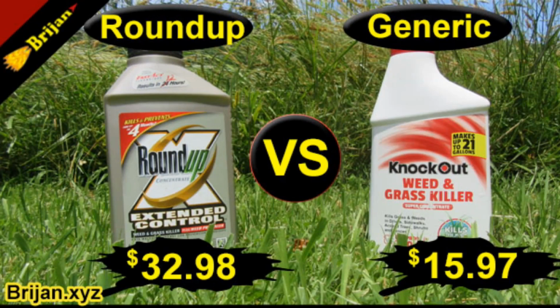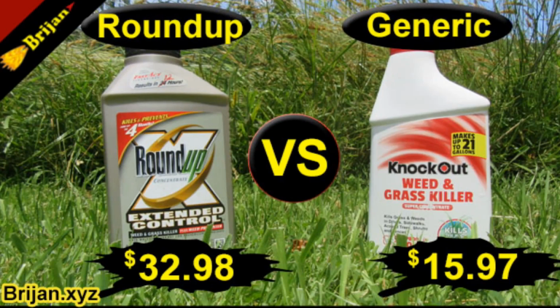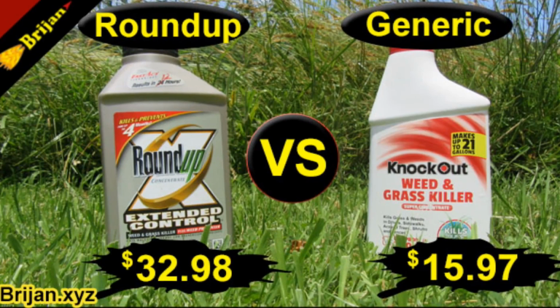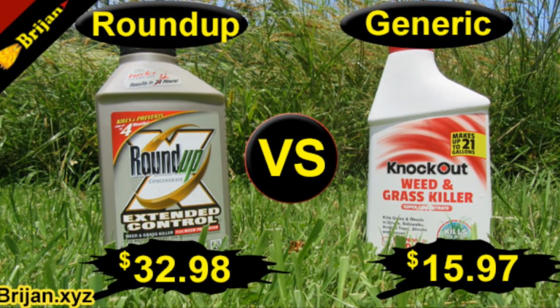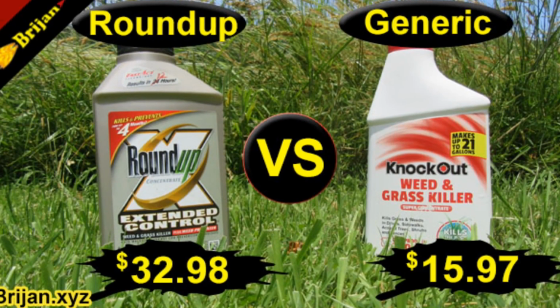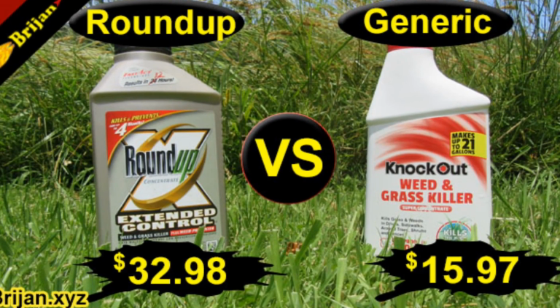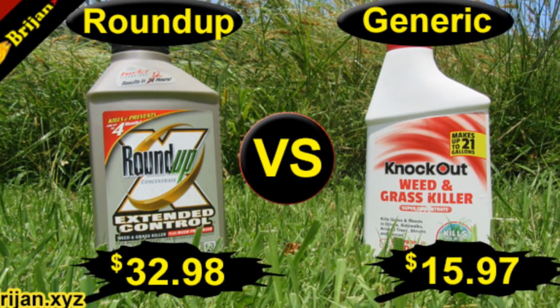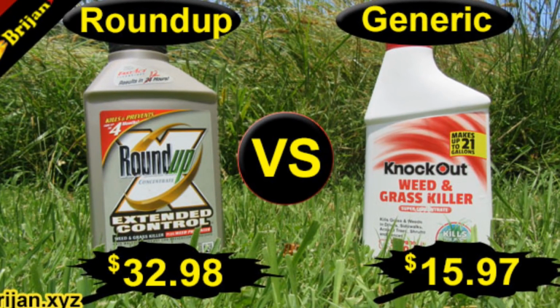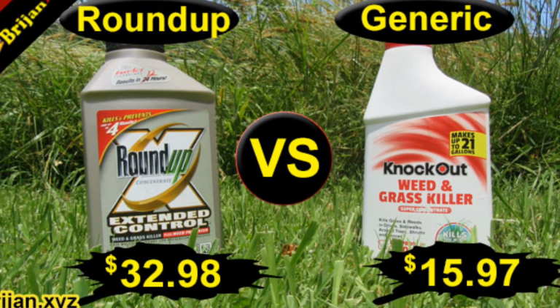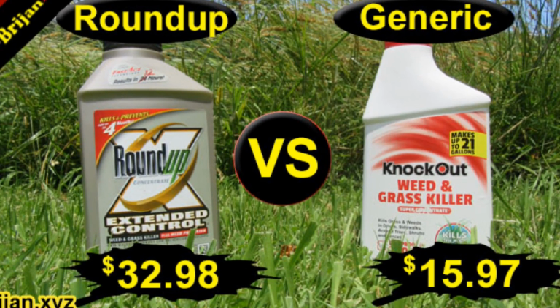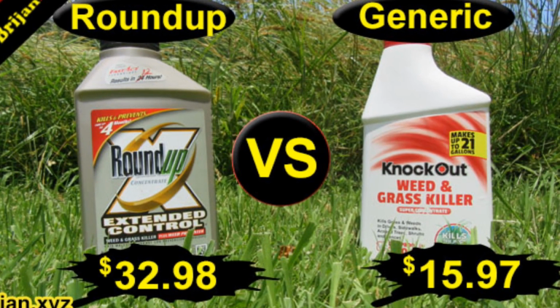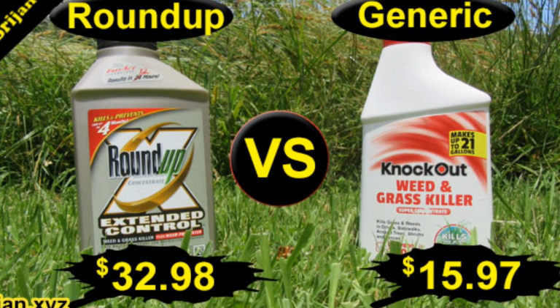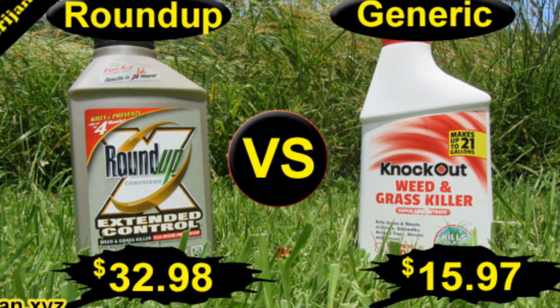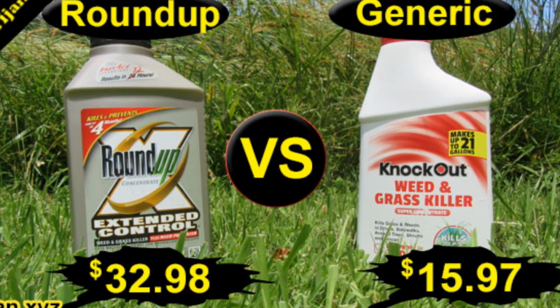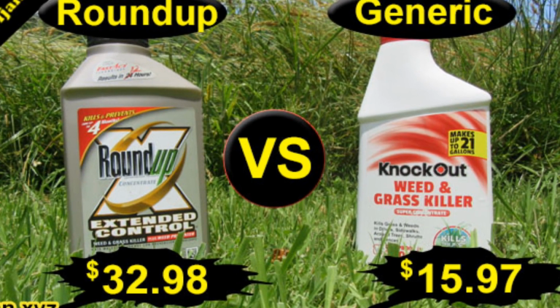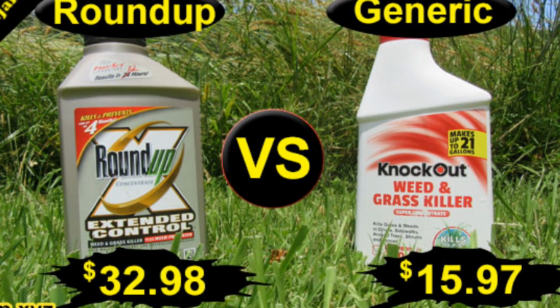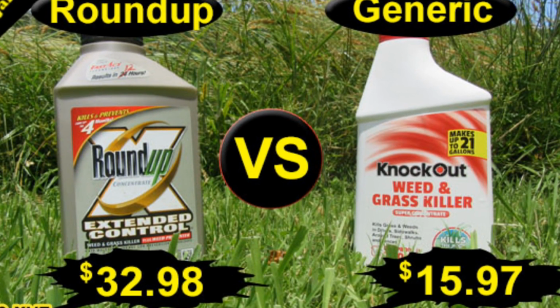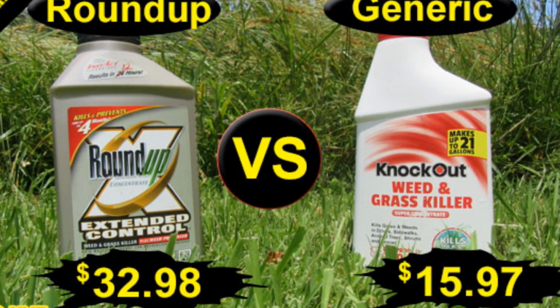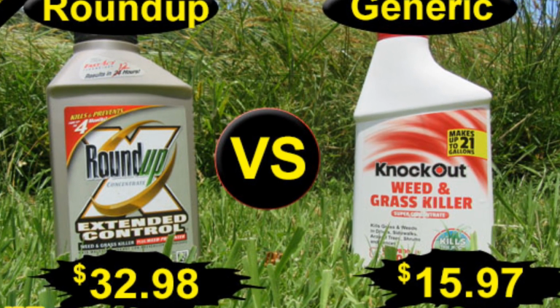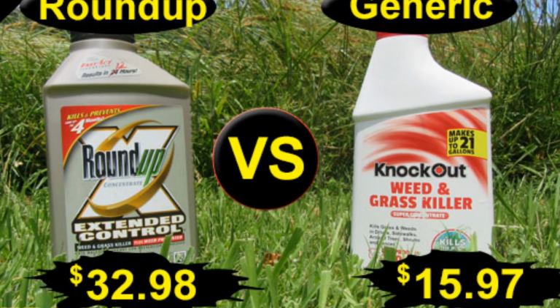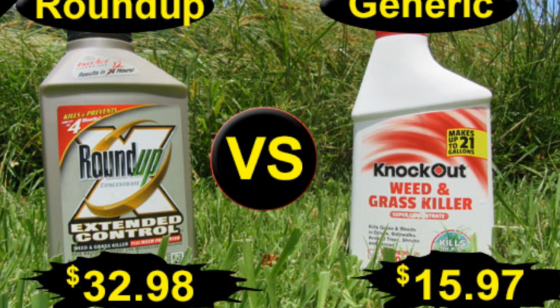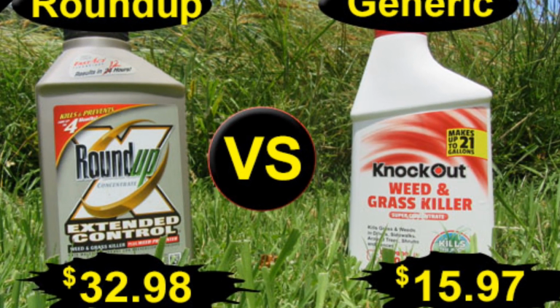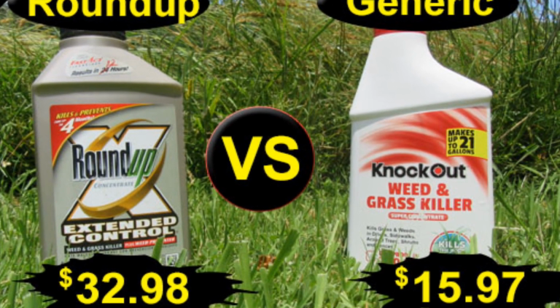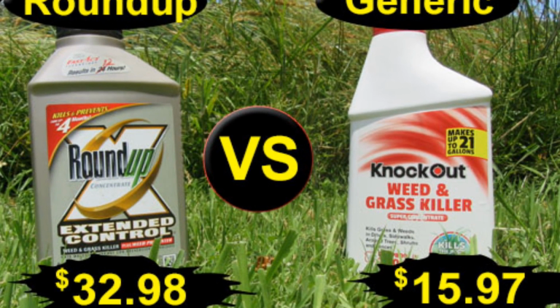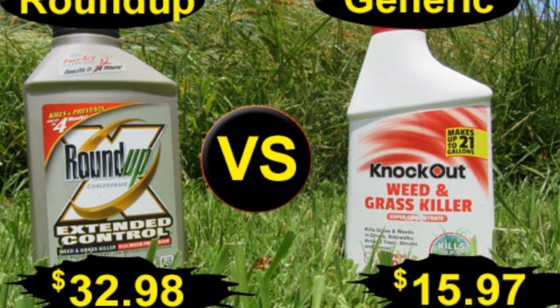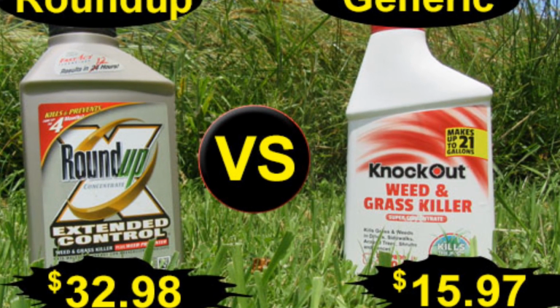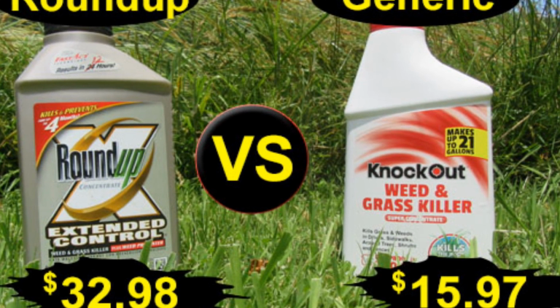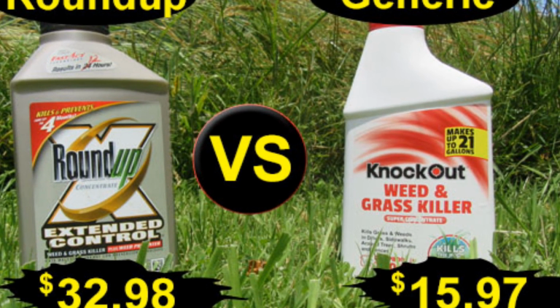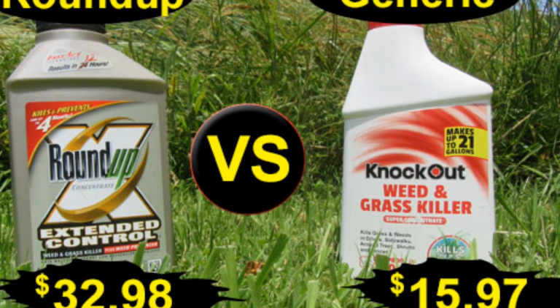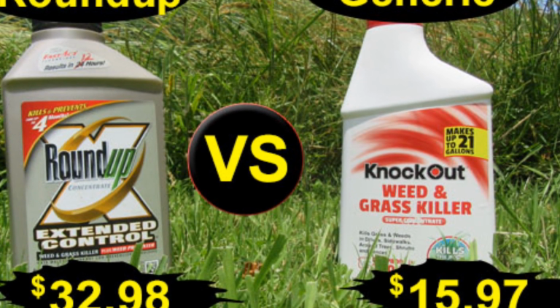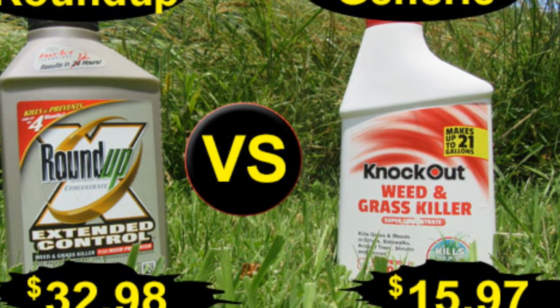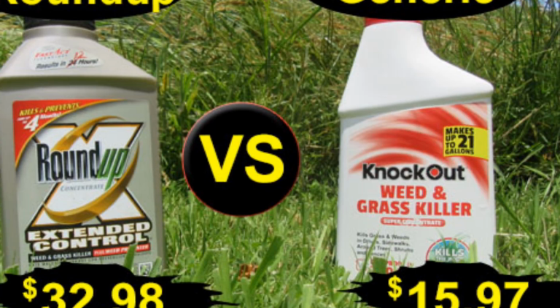If you don't want the fuss of making your own weed killer, watch our Roundup versus Generic Weed Killers video.